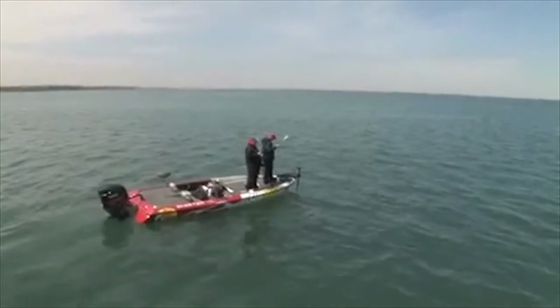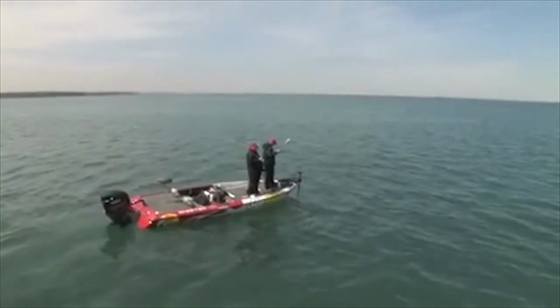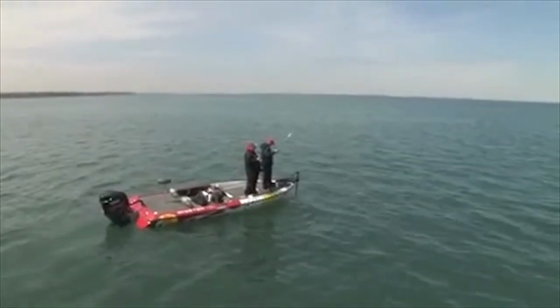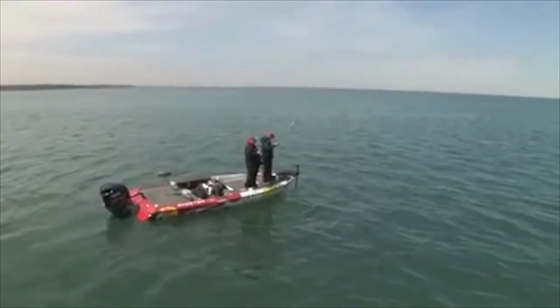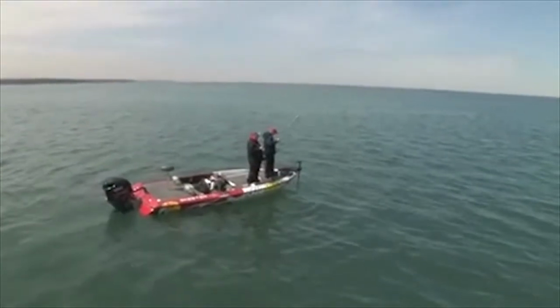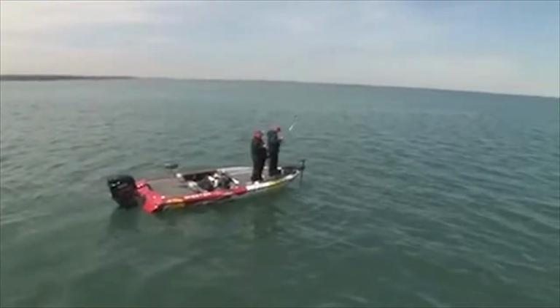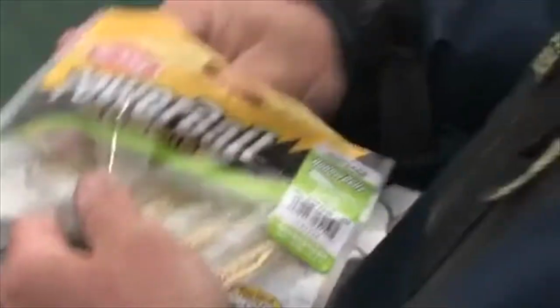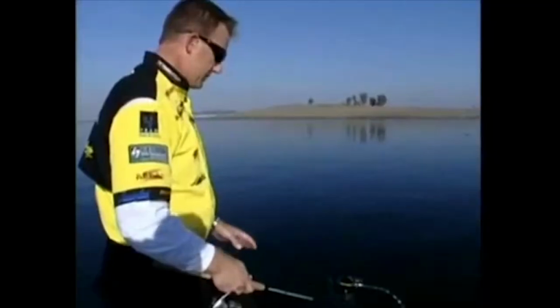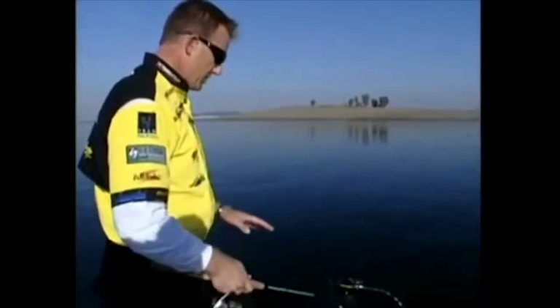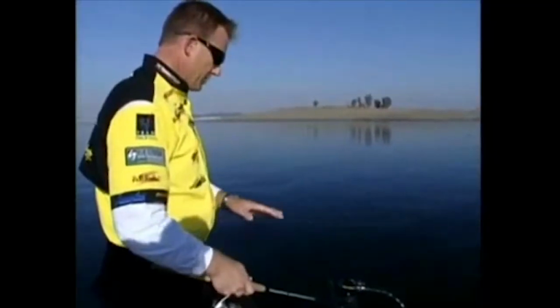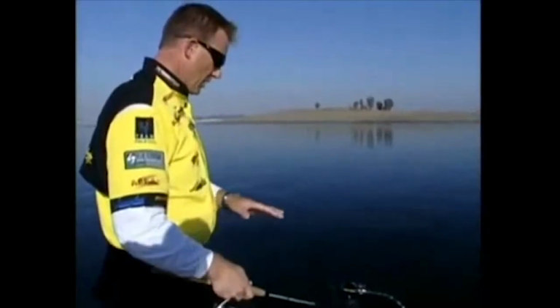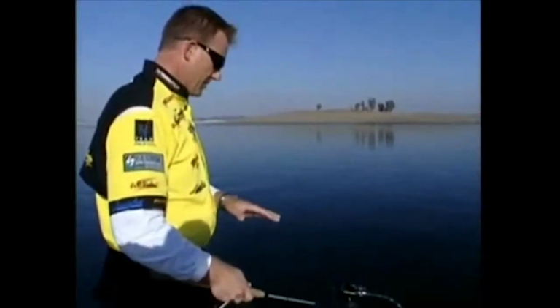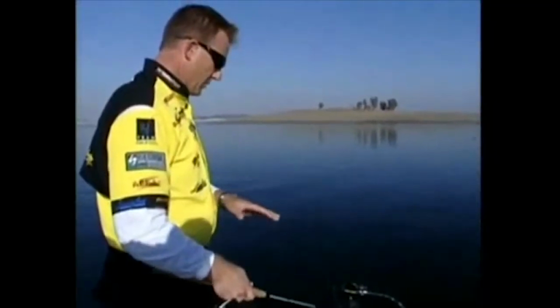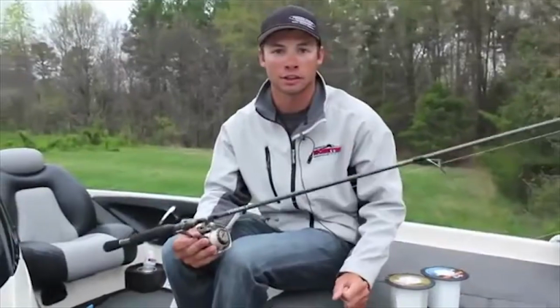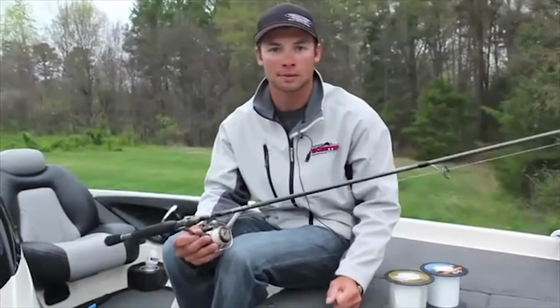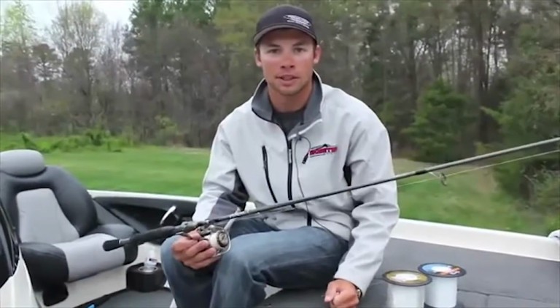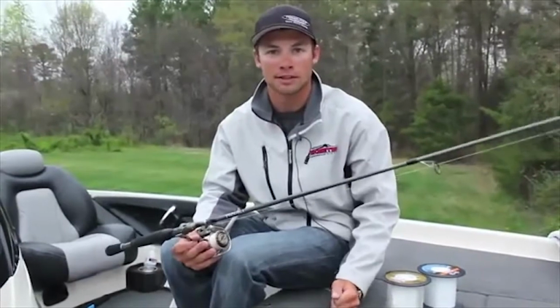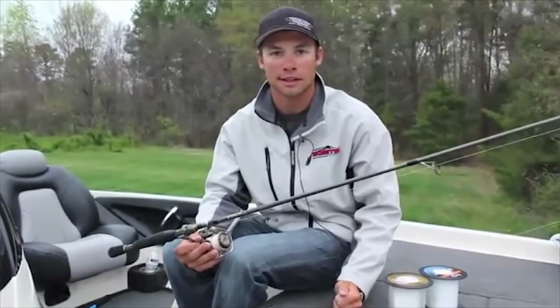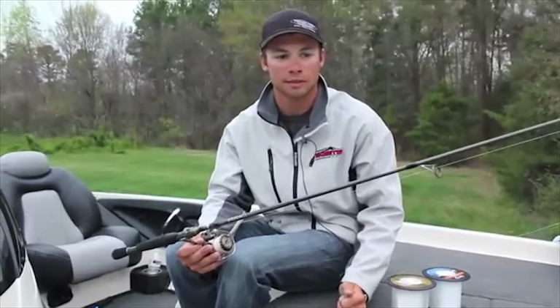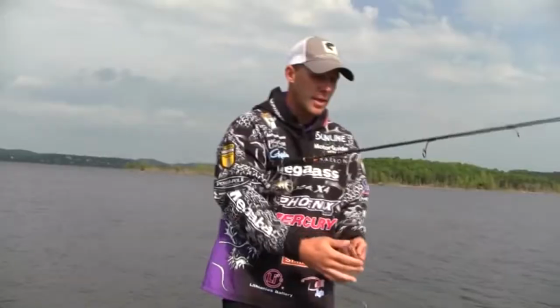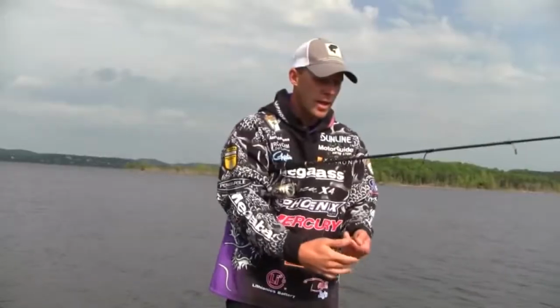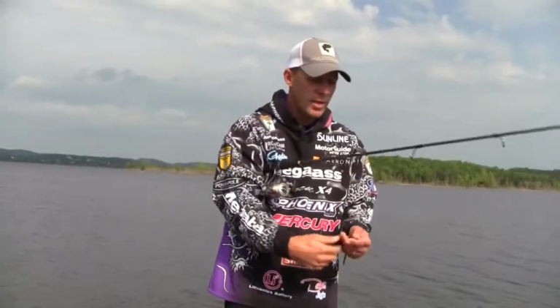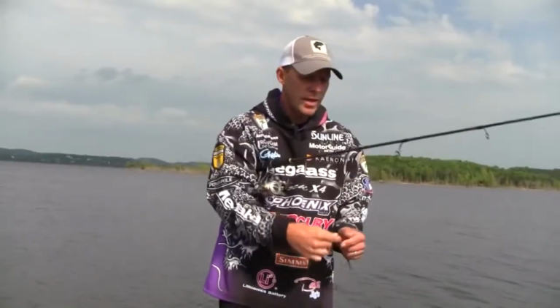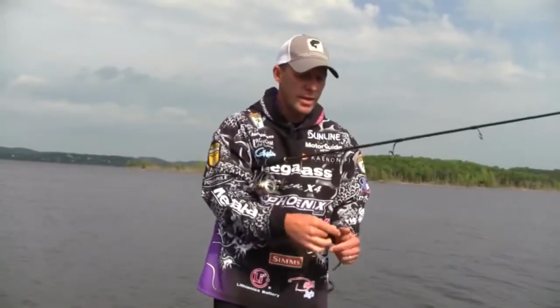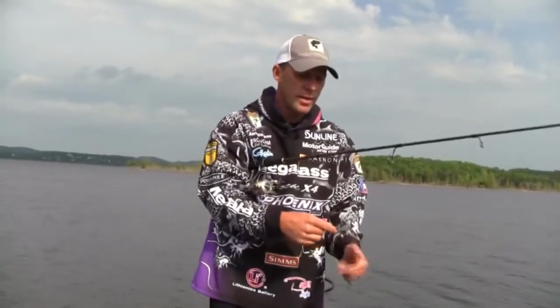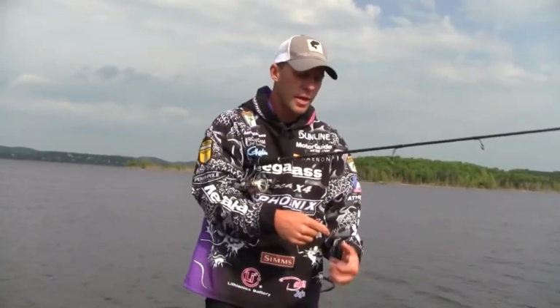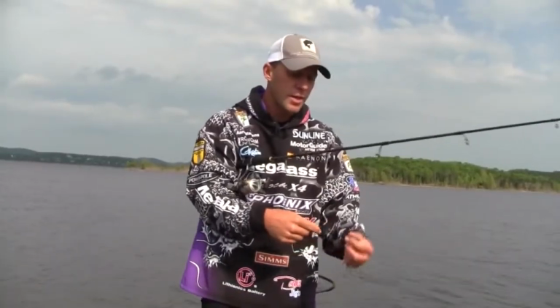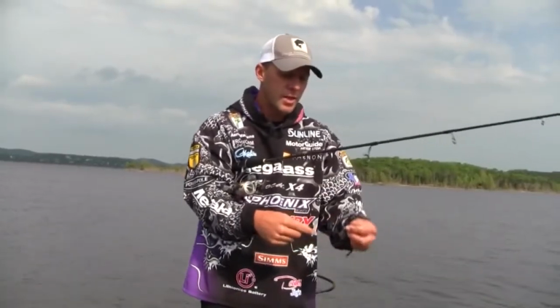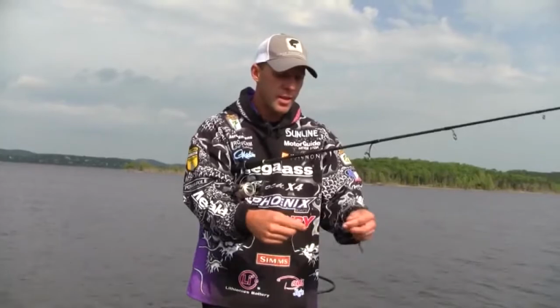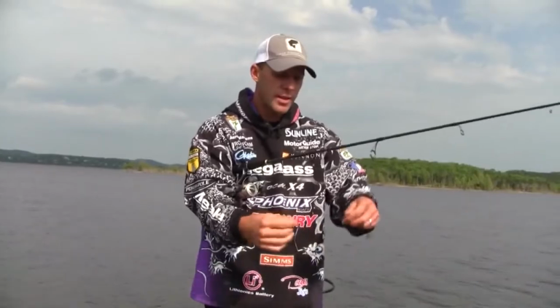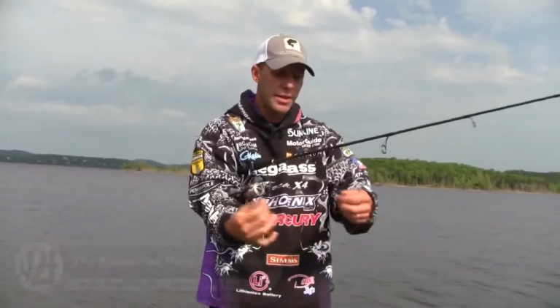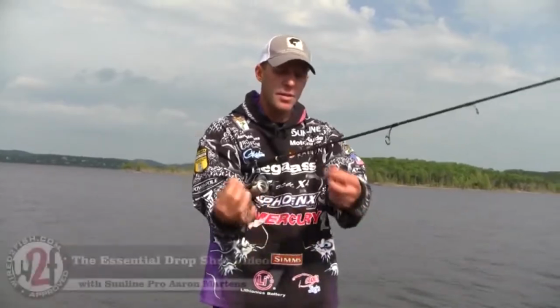Absolutely calm. Fishing a drop shot setup. I've got my drop shot rig here.